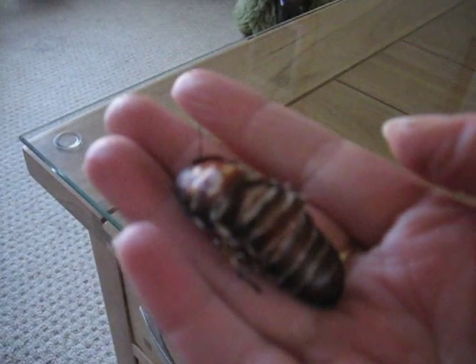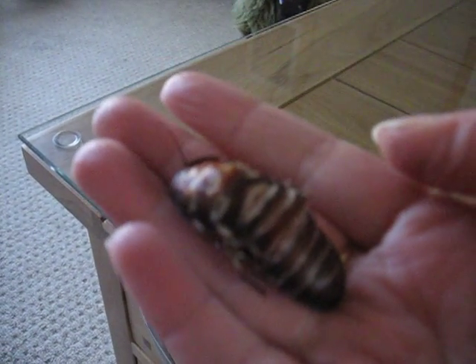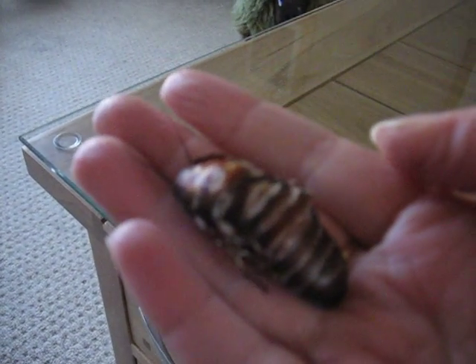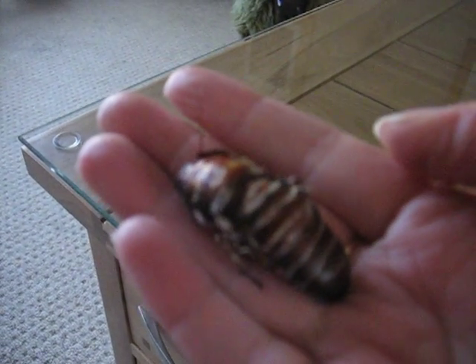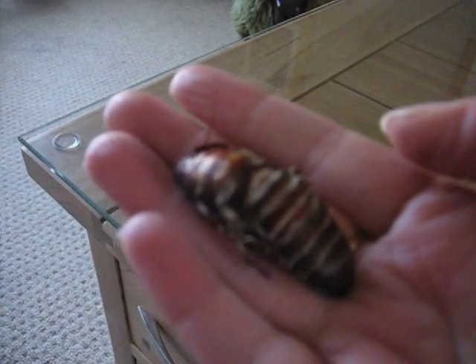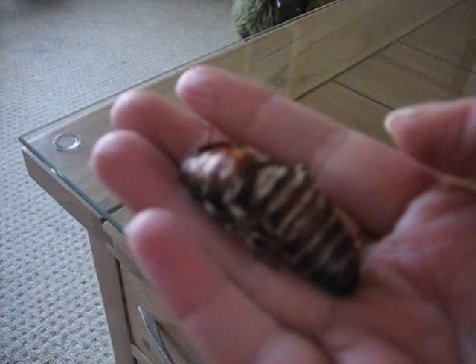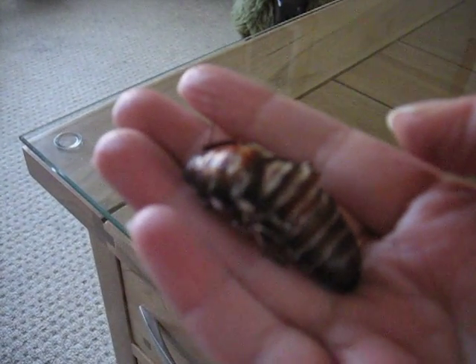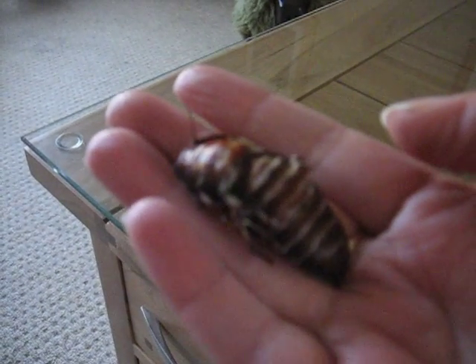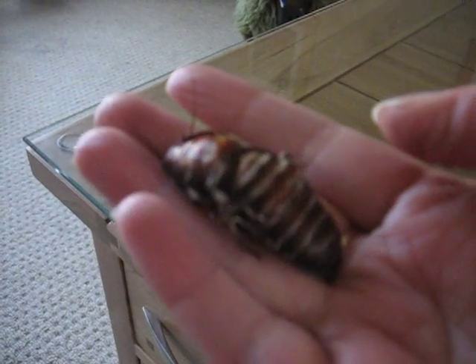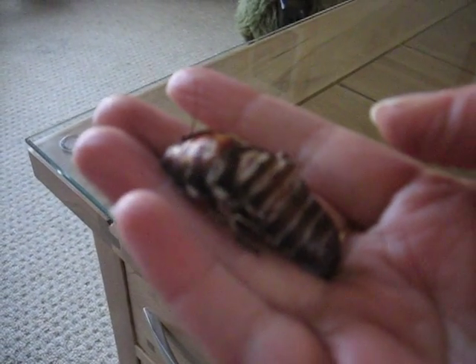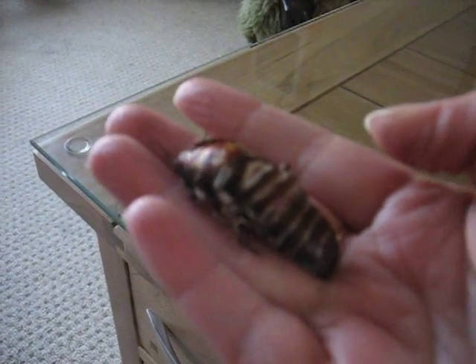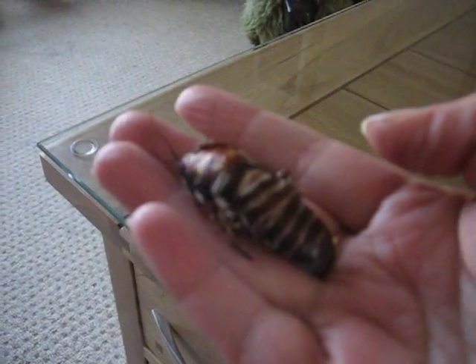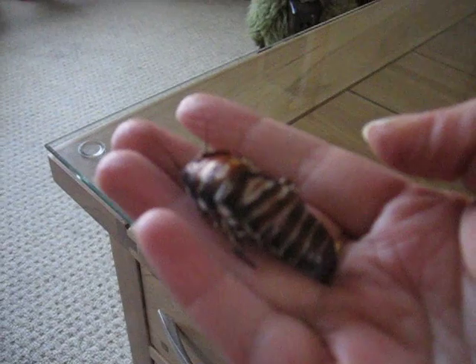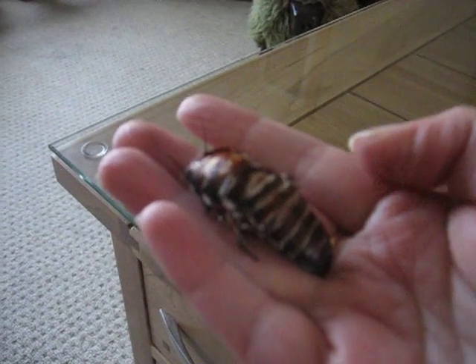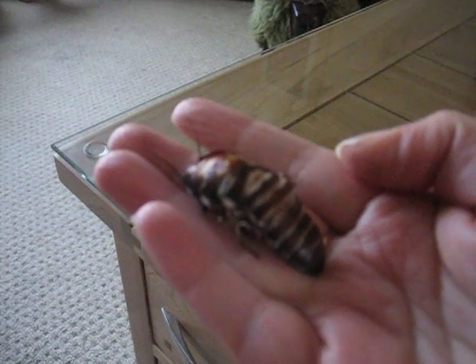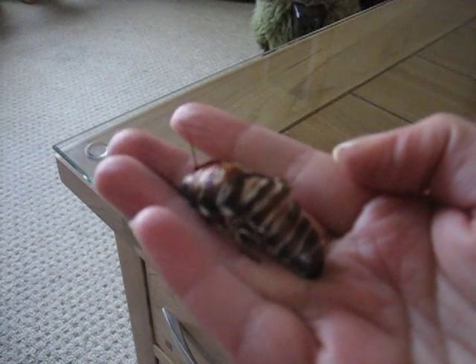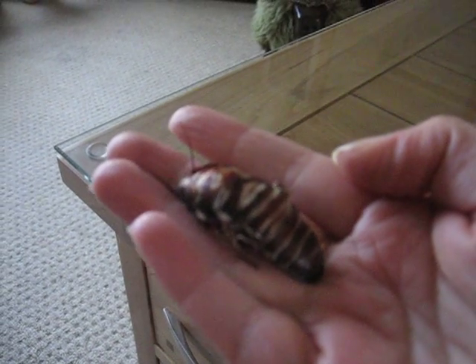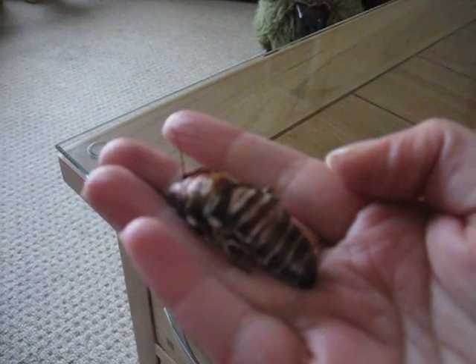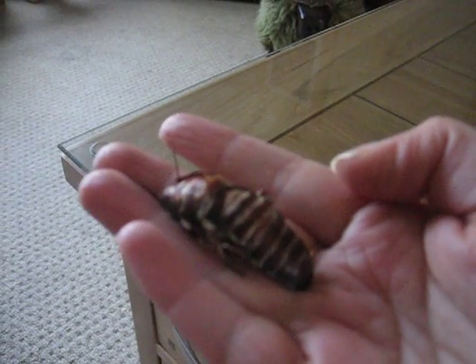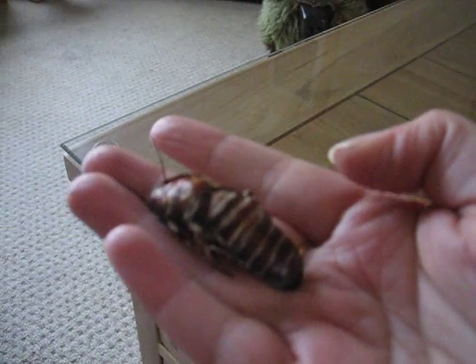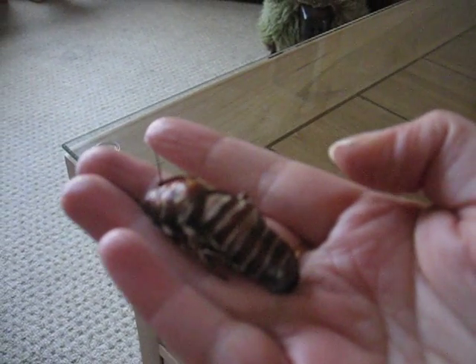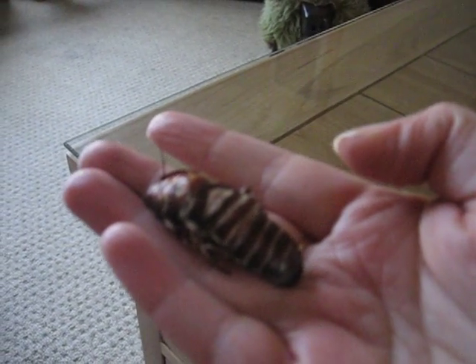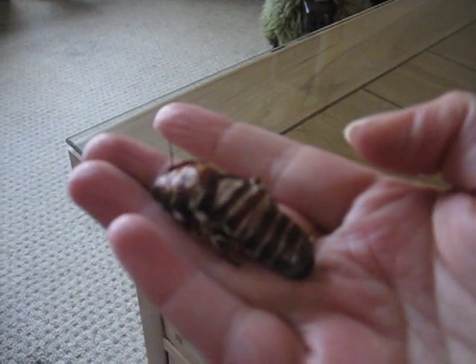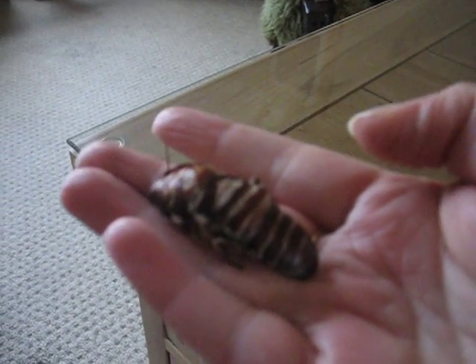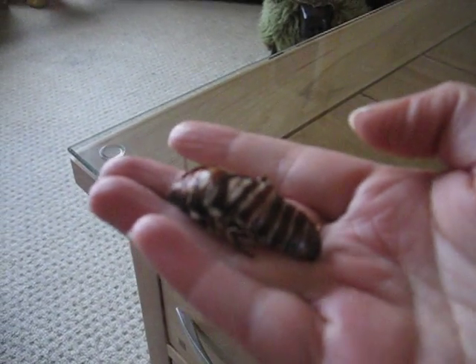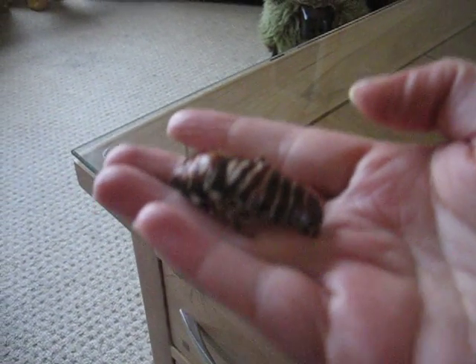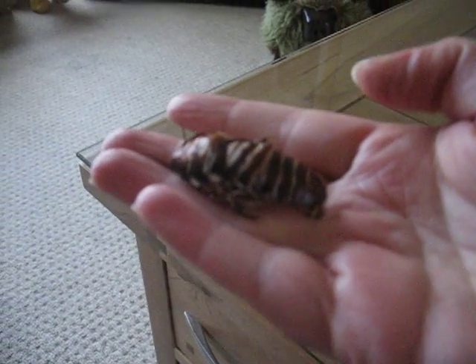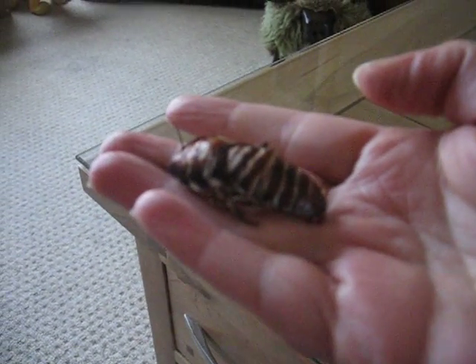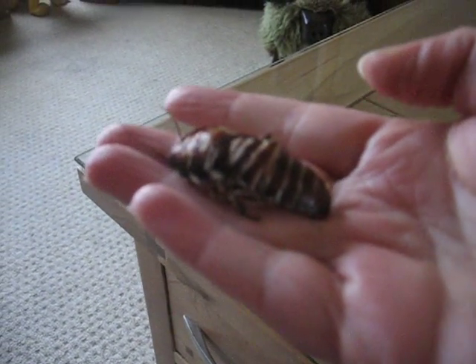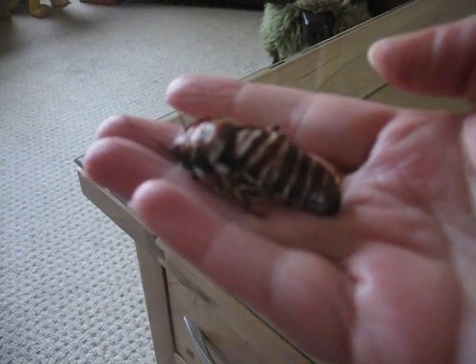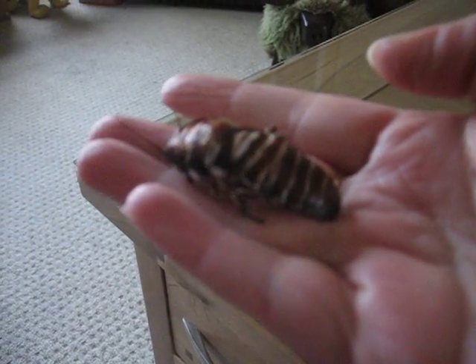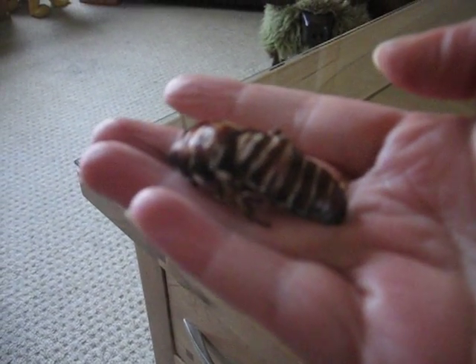Going to put him back in his tank now with his friends. Thank you very much.